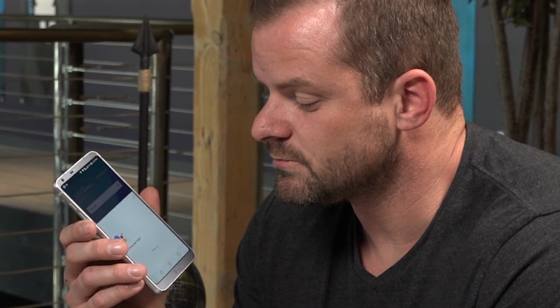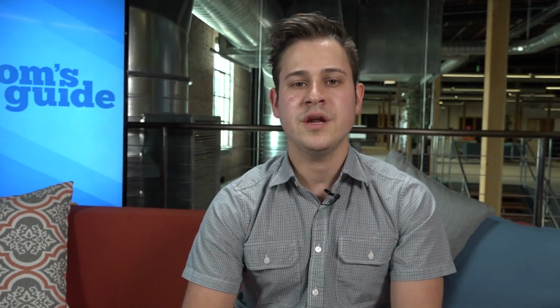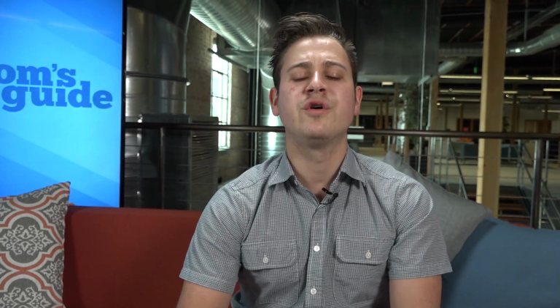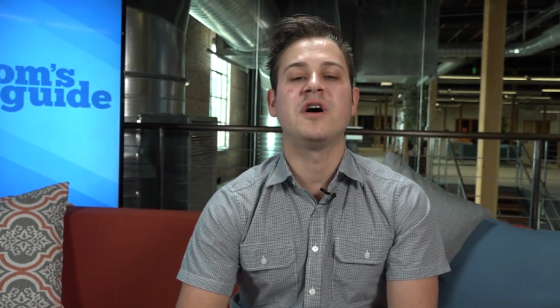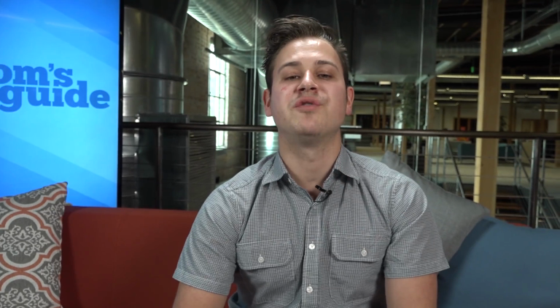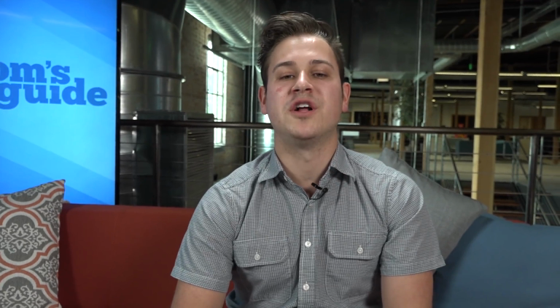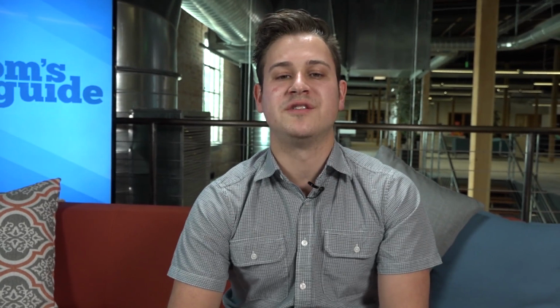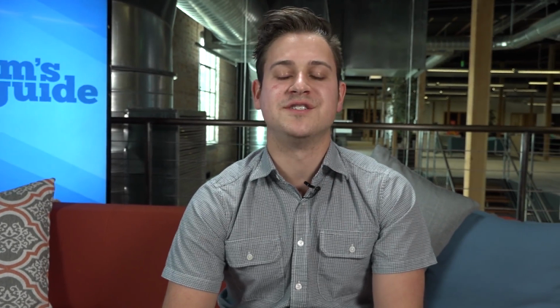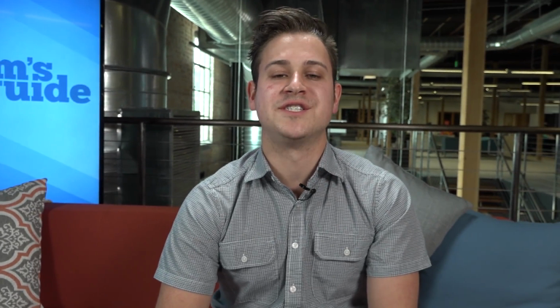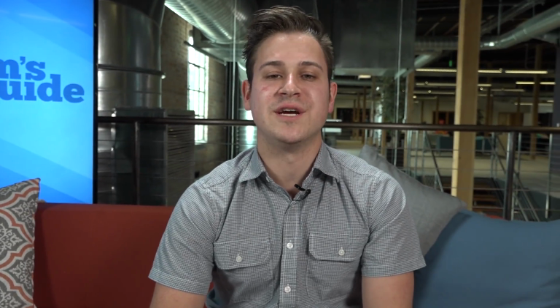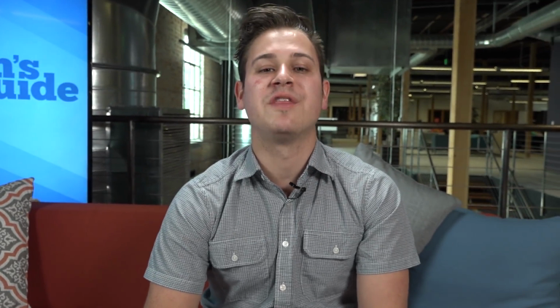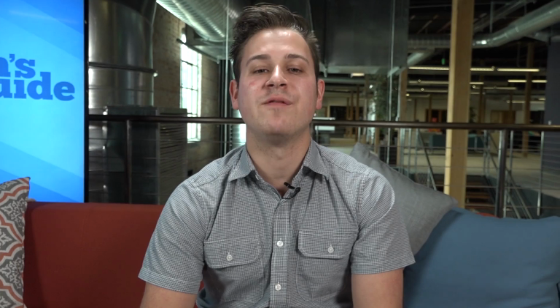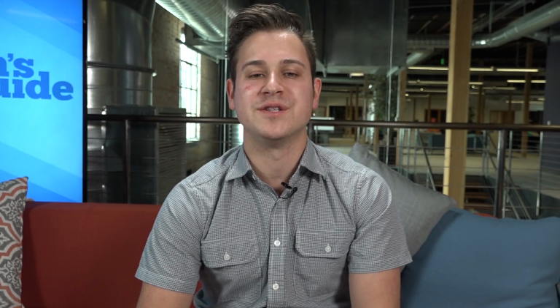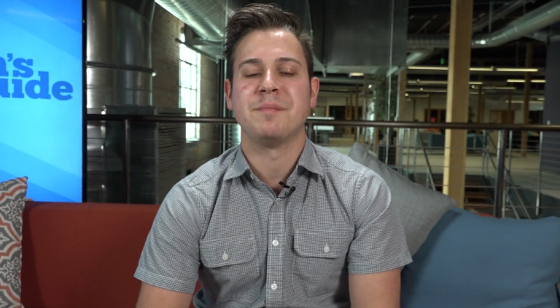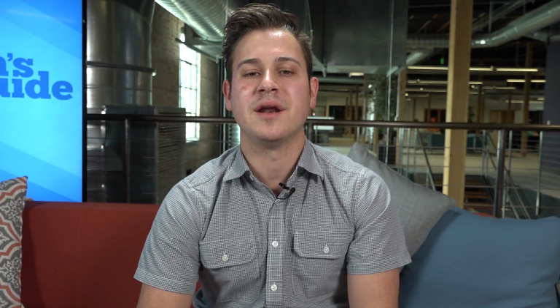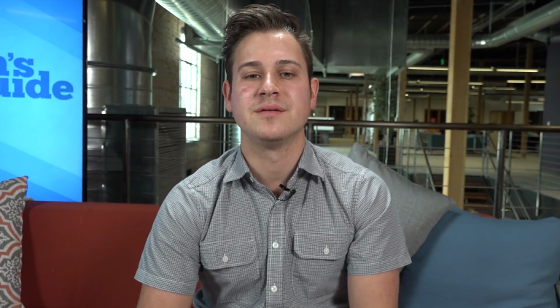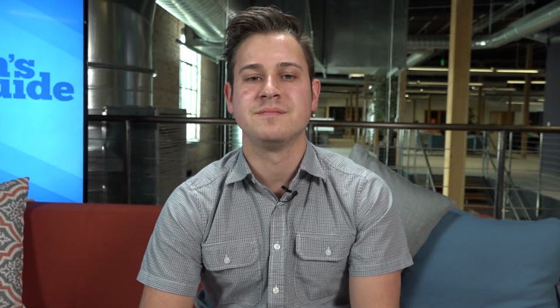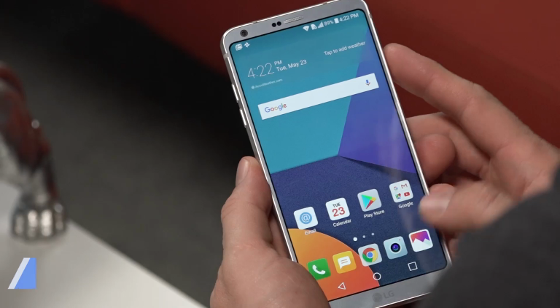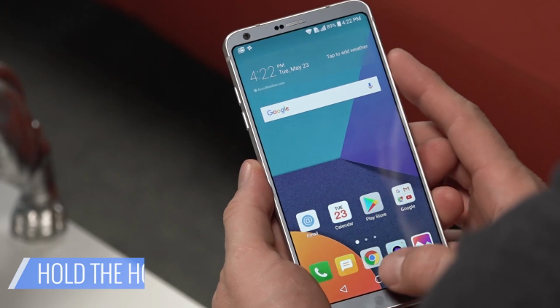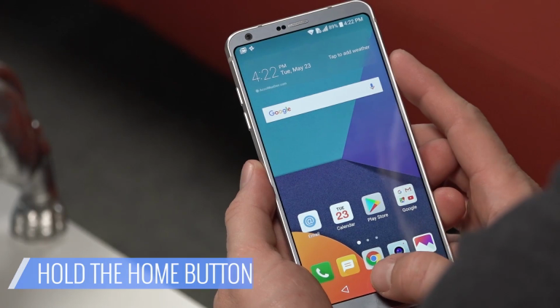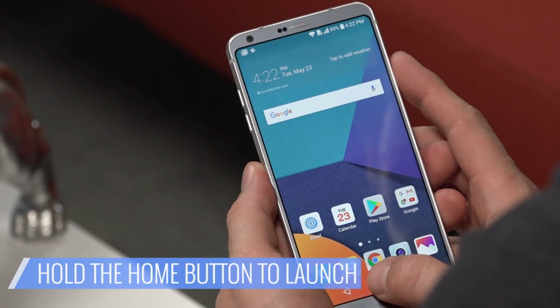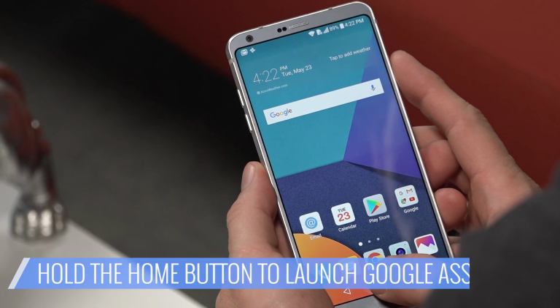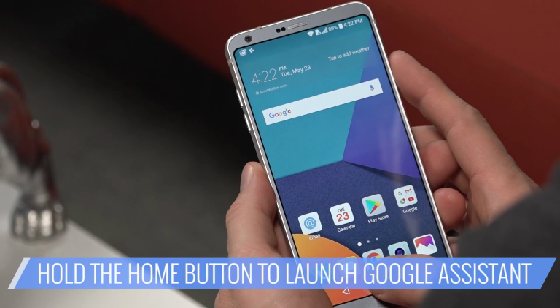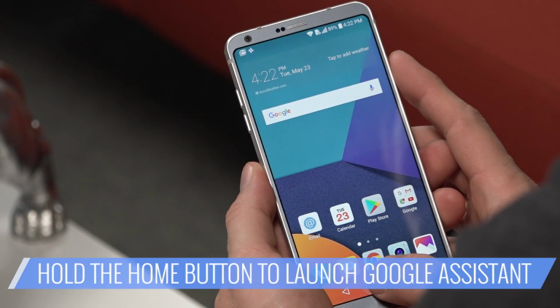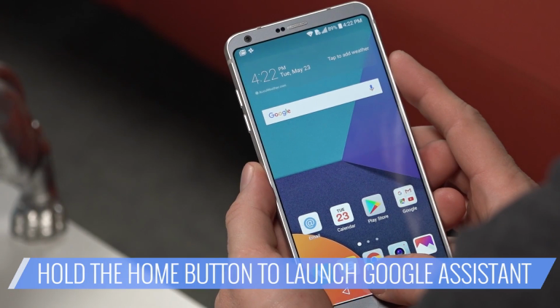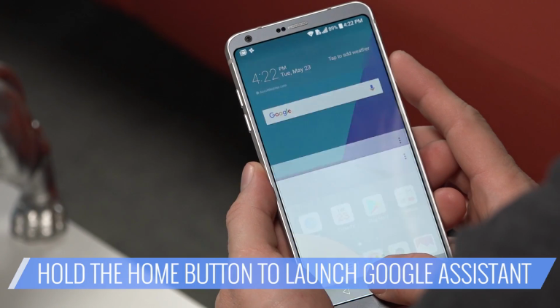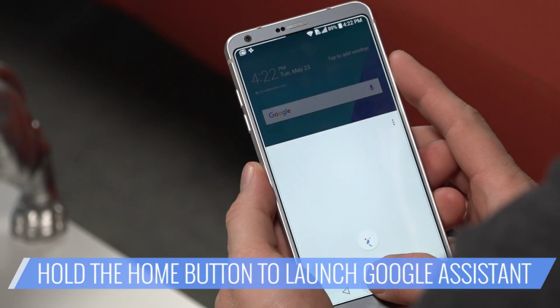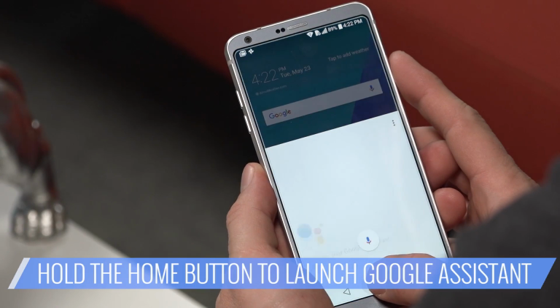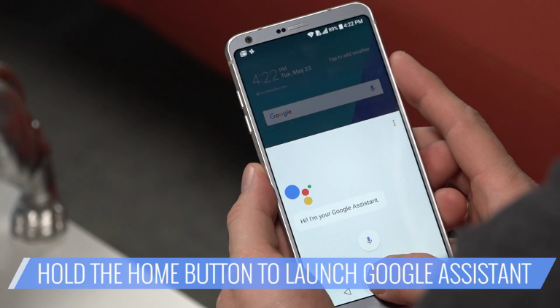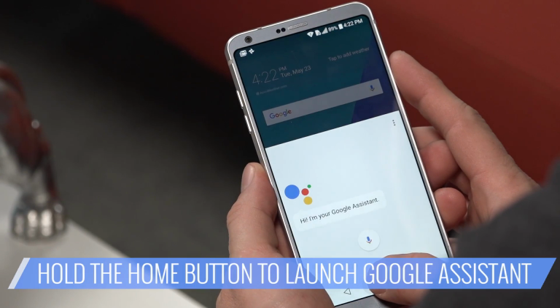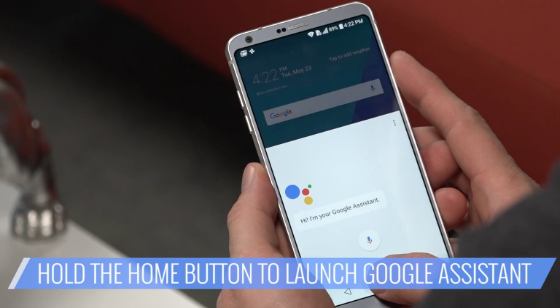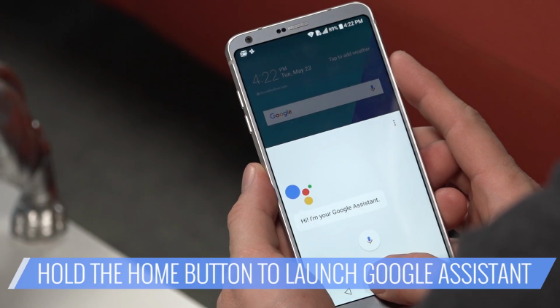You can also launch the Assistant without a voice command. Touch and hold the Home button and simply speak your command.